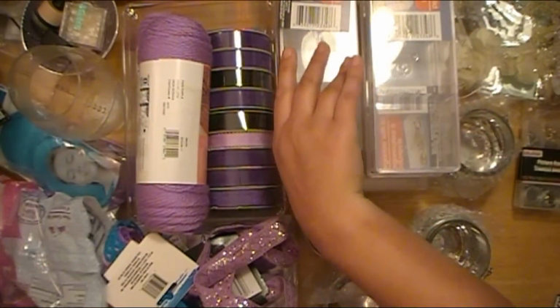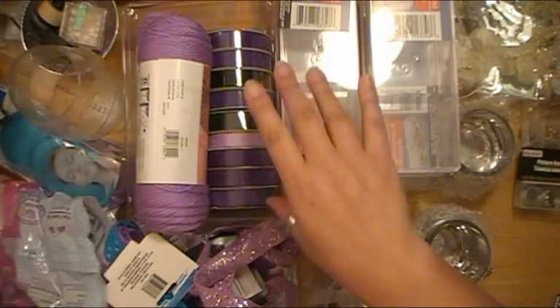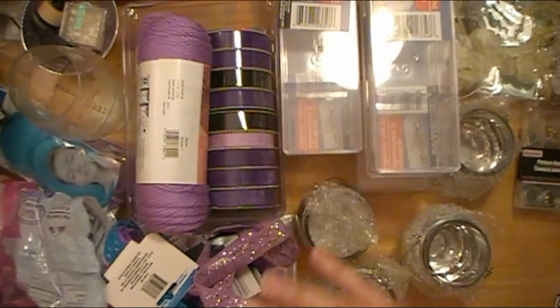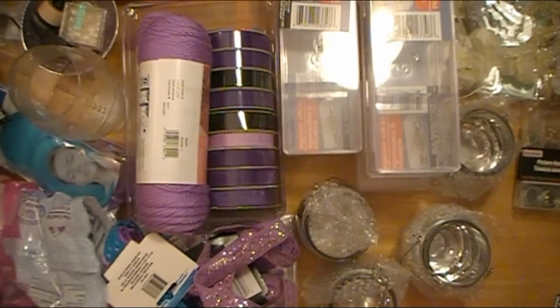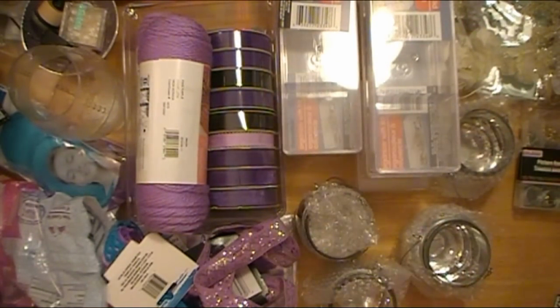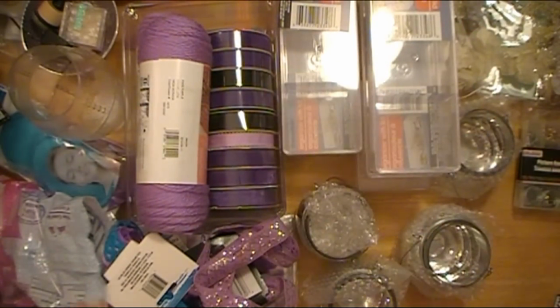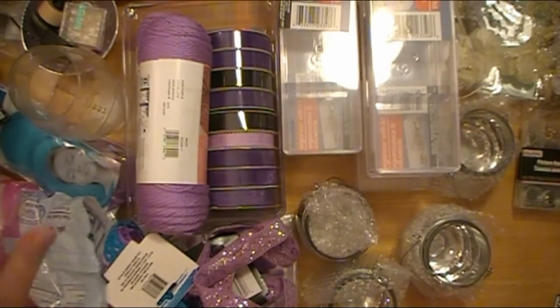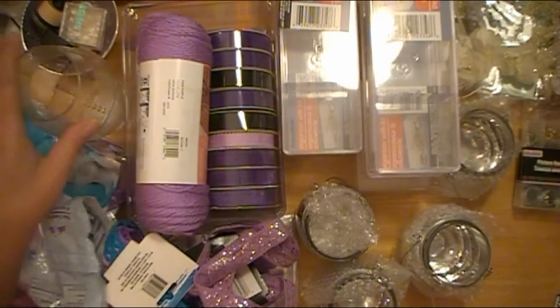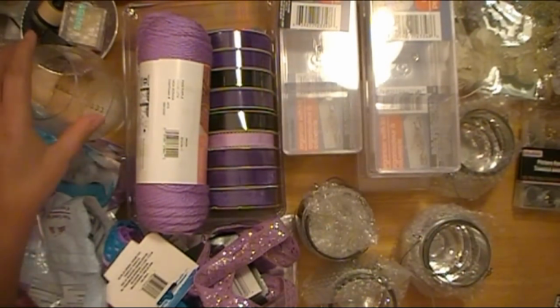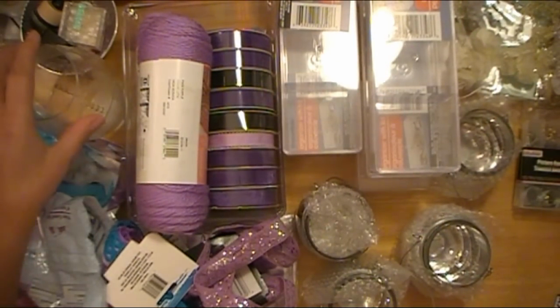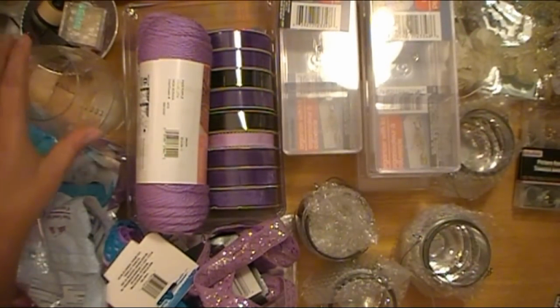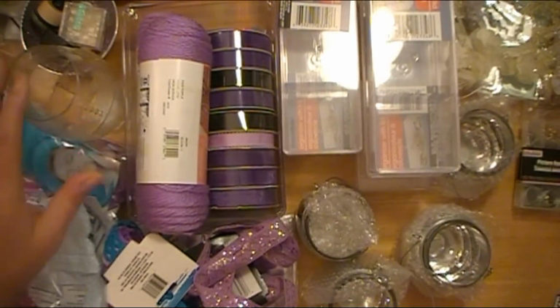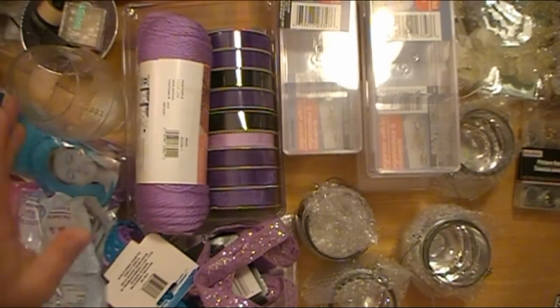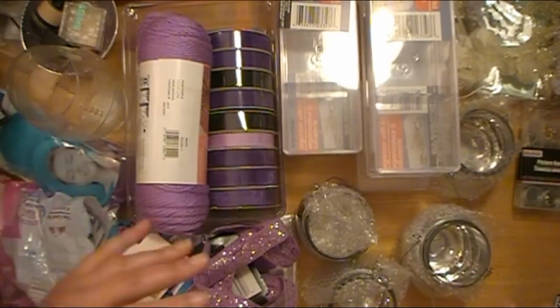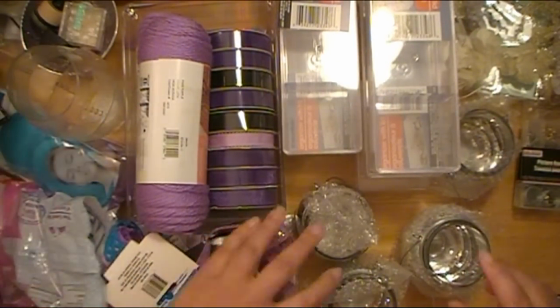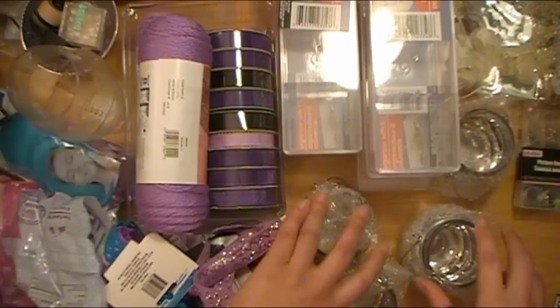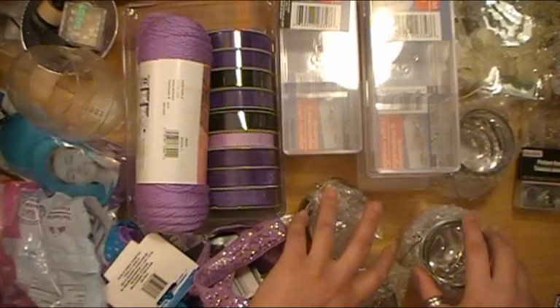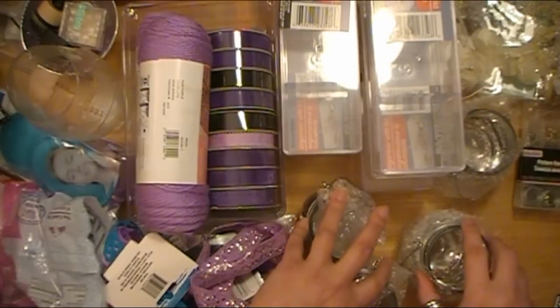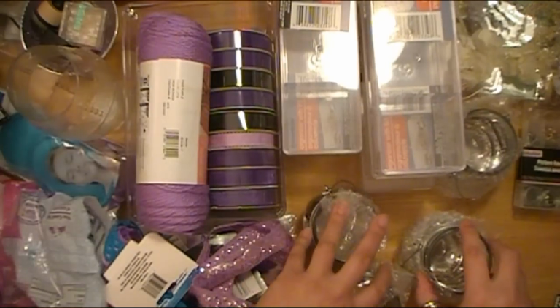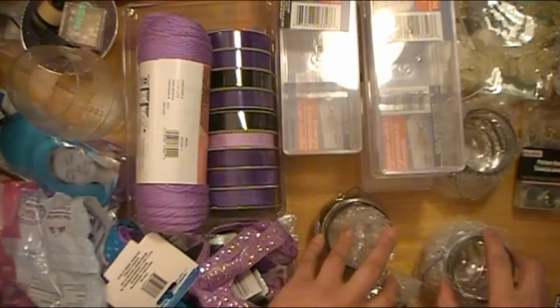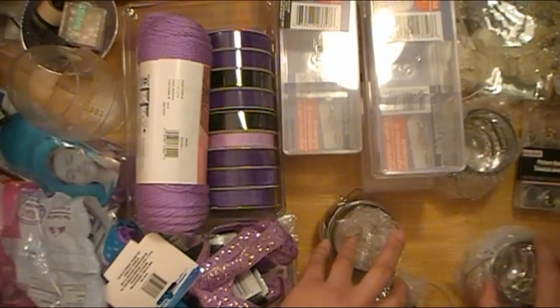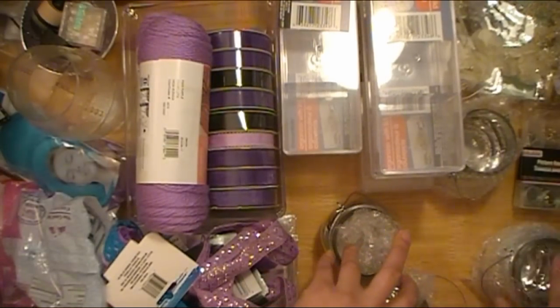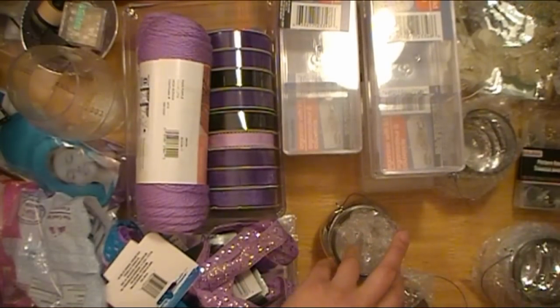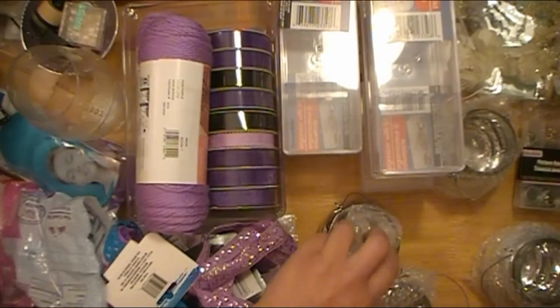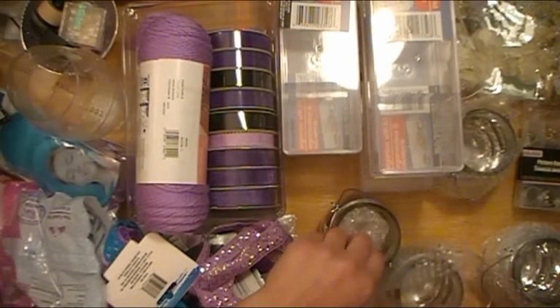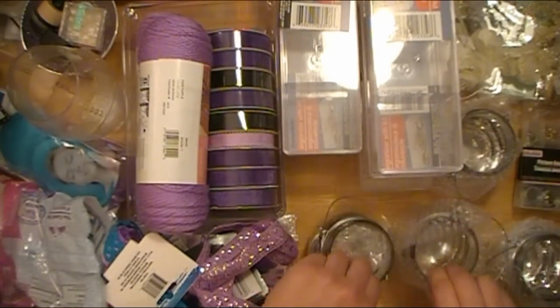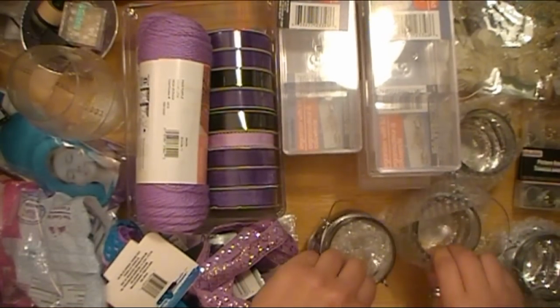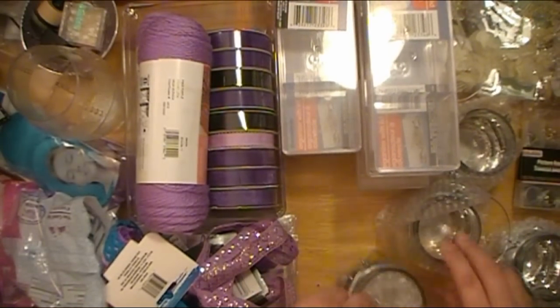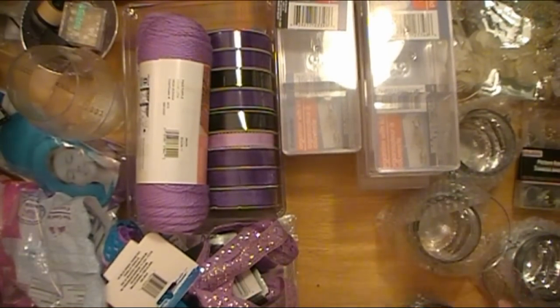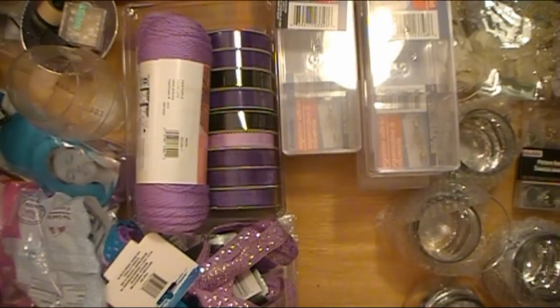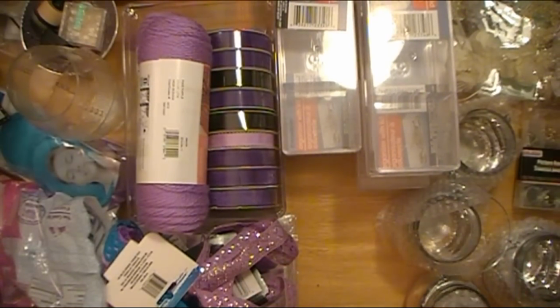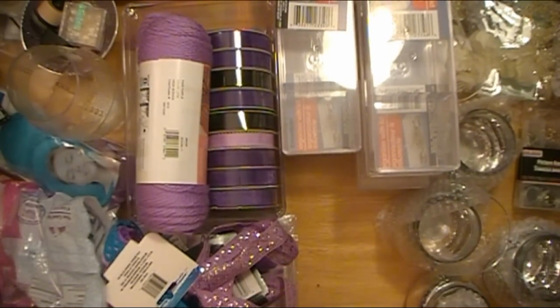Of course I will be doing a video so you ladies can see how I'm going to be doing some various craft room organization.